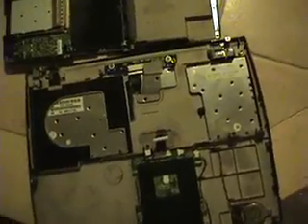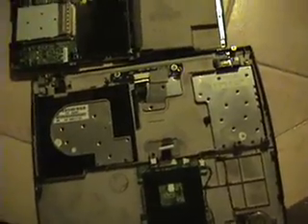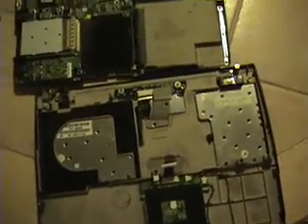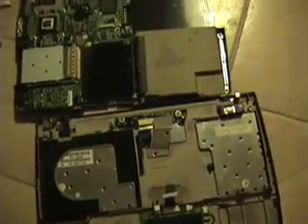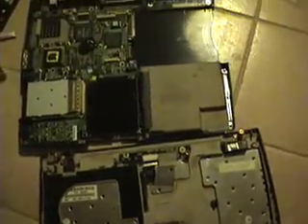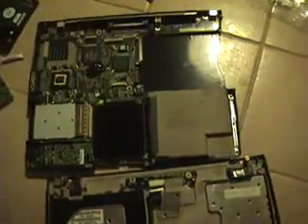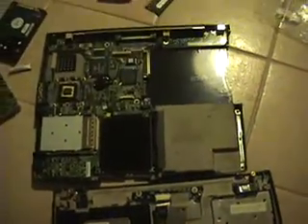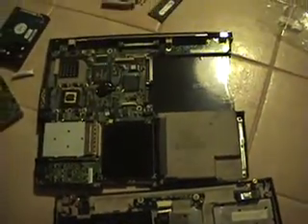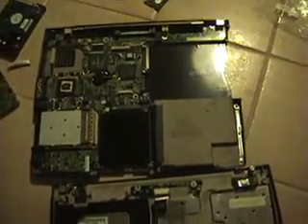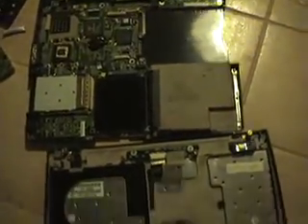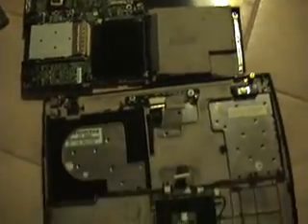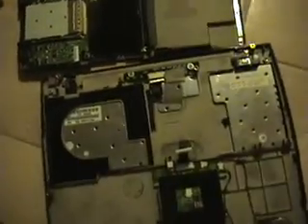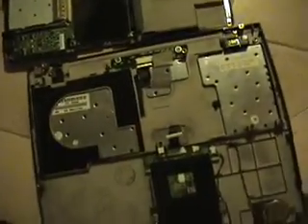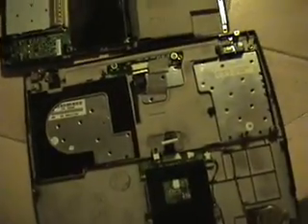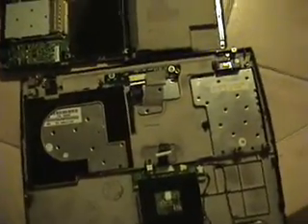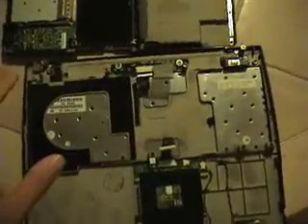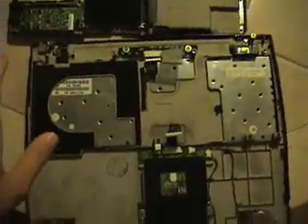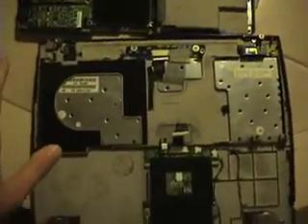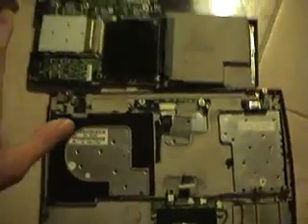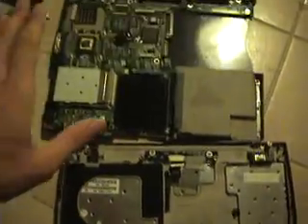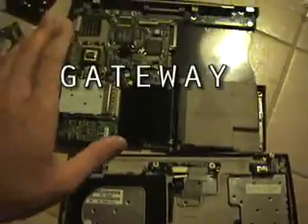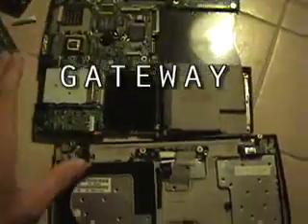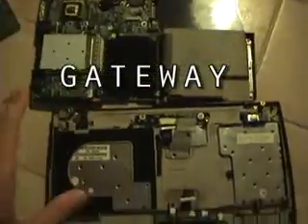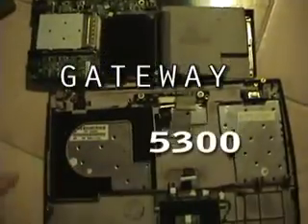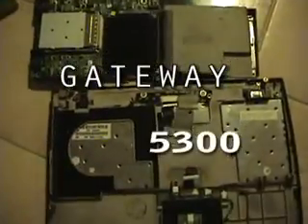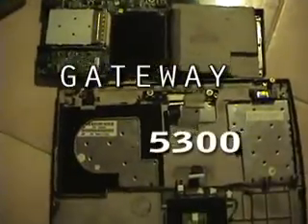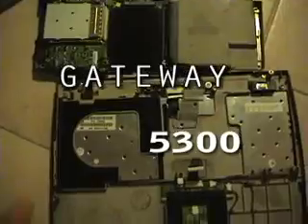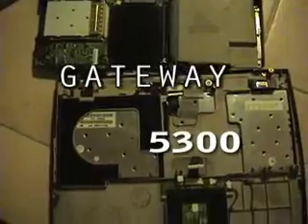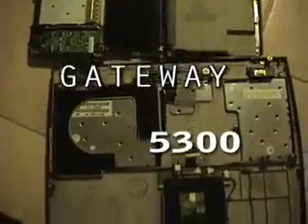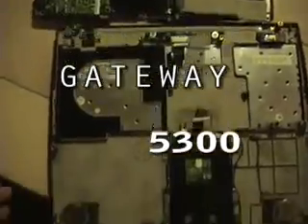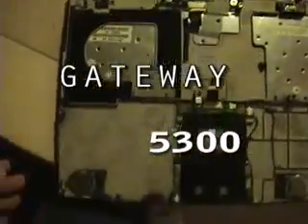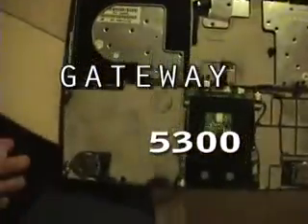Alright, time to put Humpty Dumpty back together again. This is my Gateway 5300 laptop. It's in pieces, obviously.